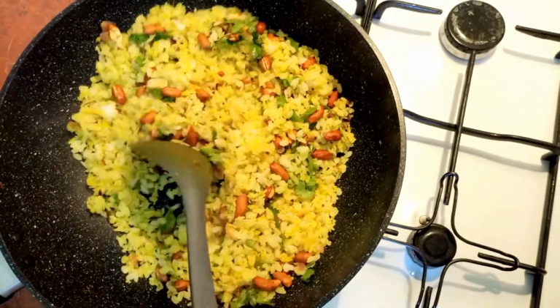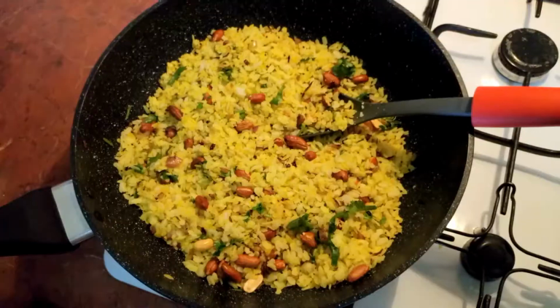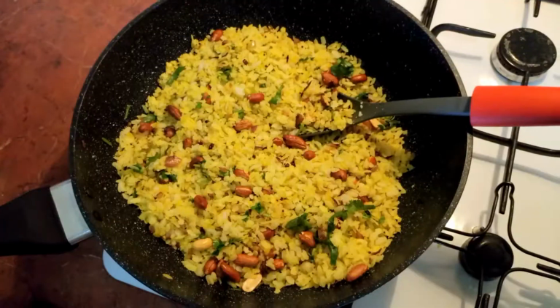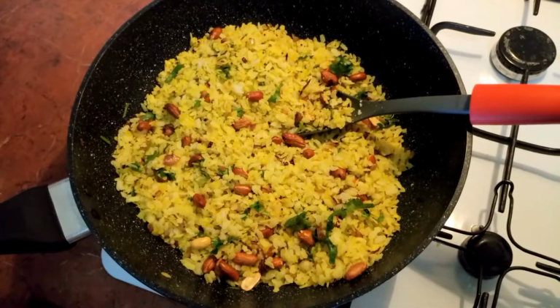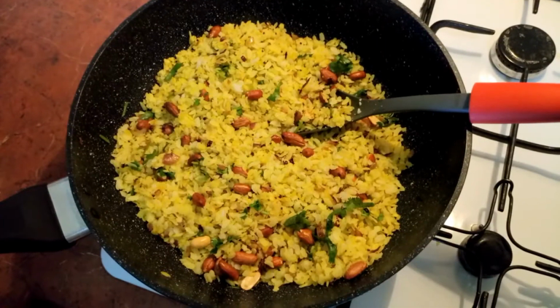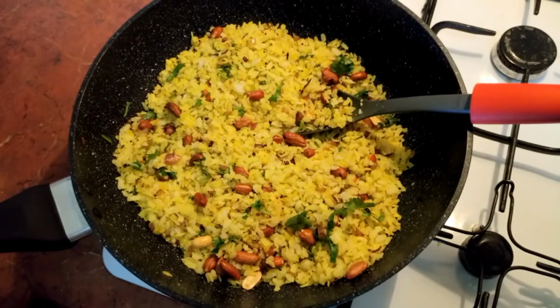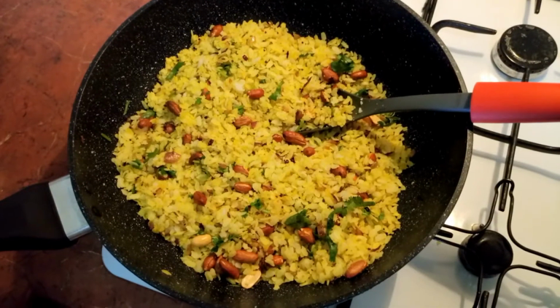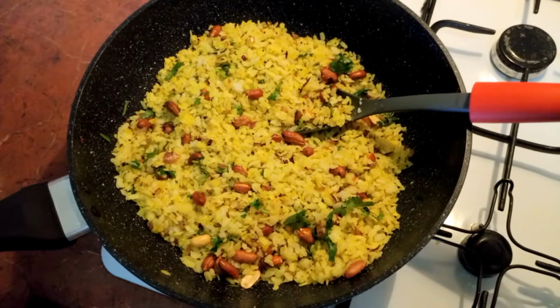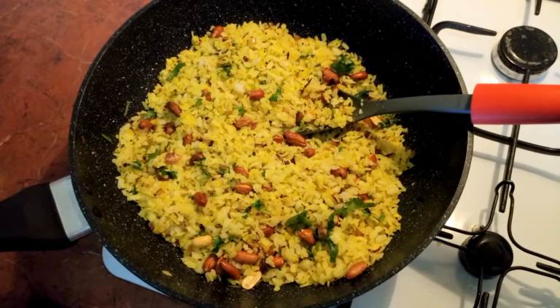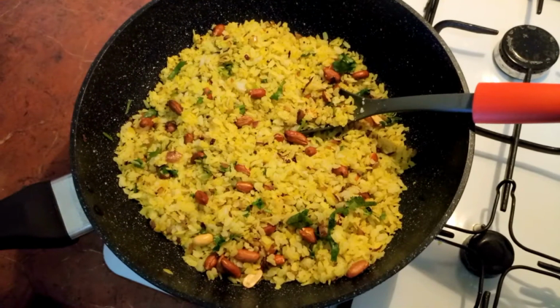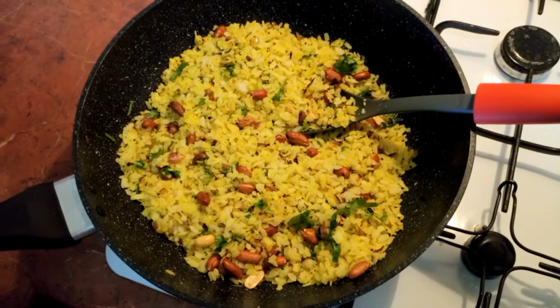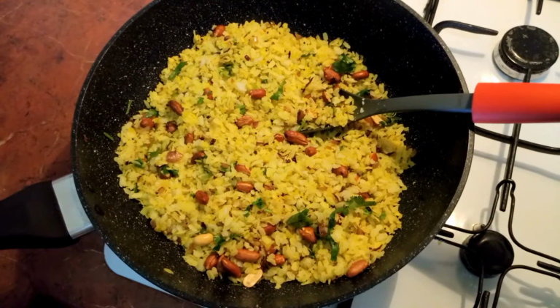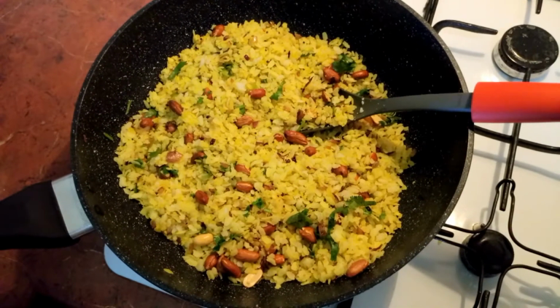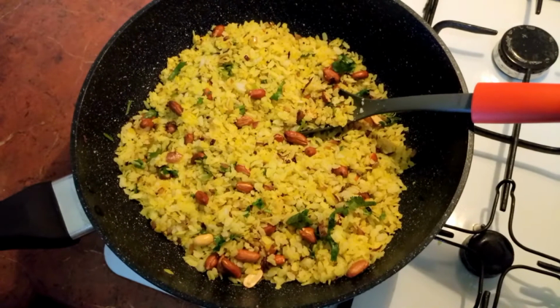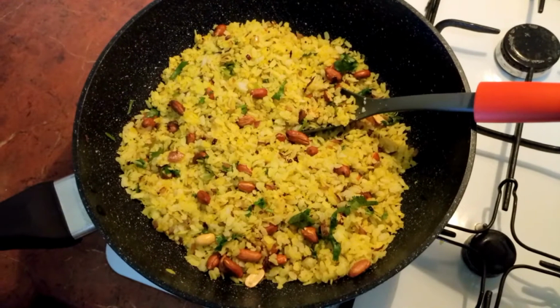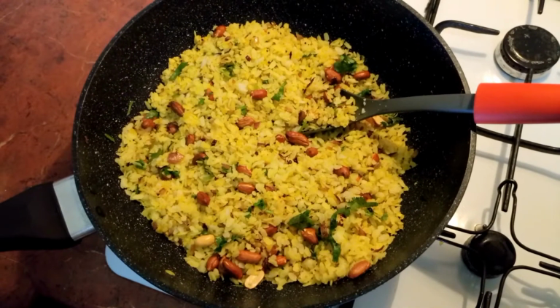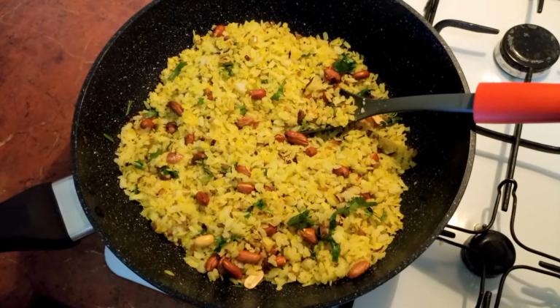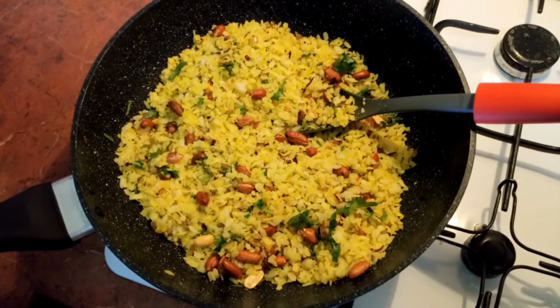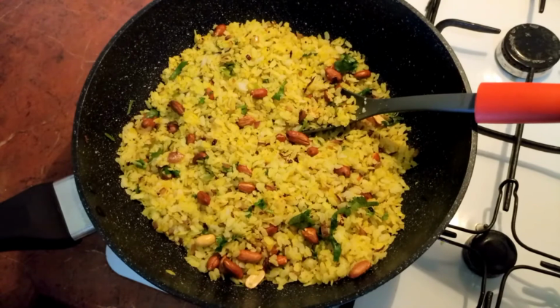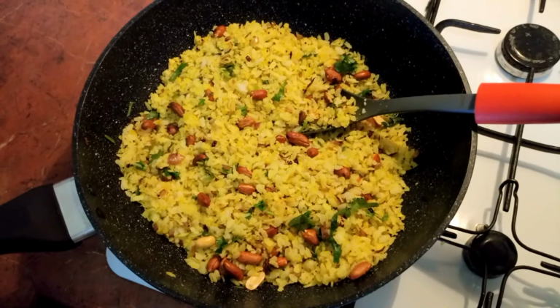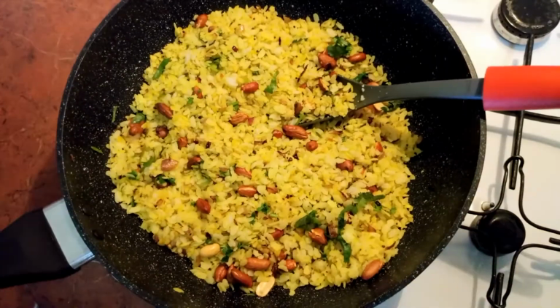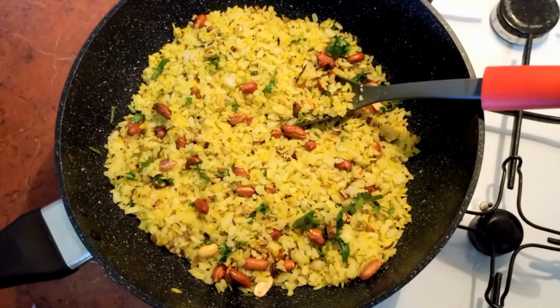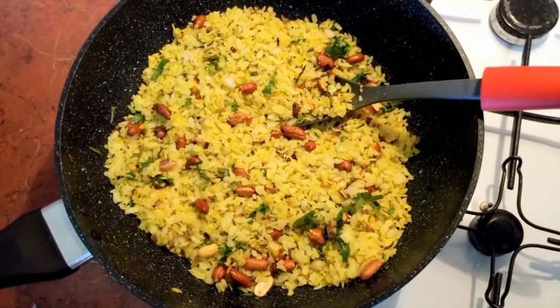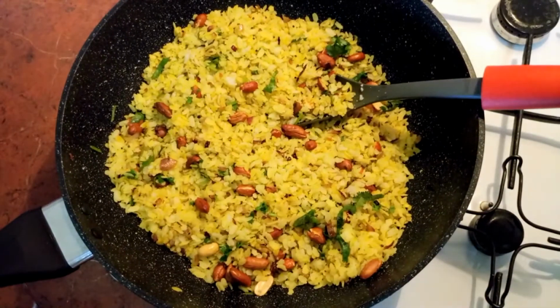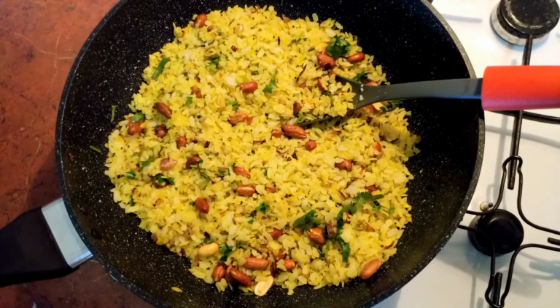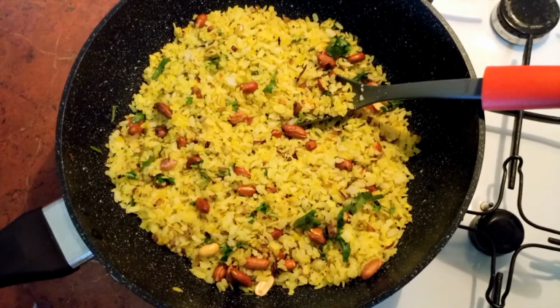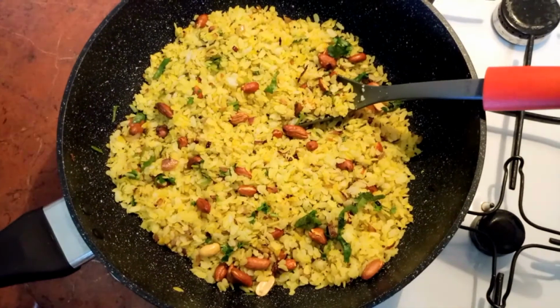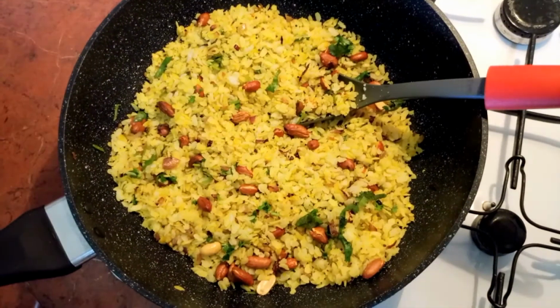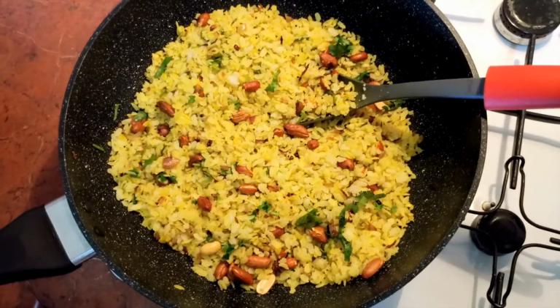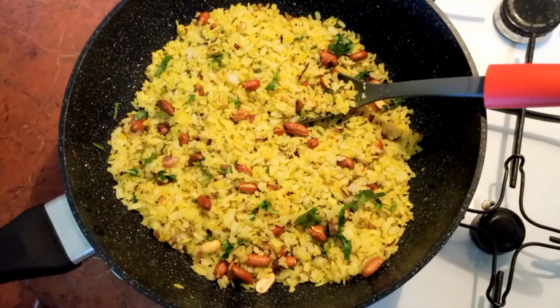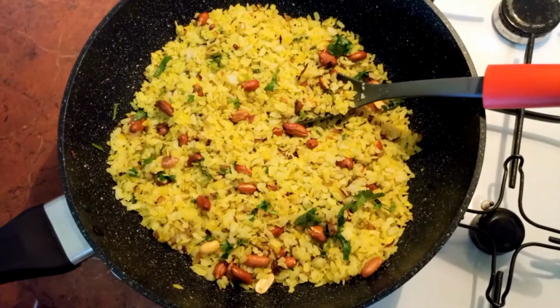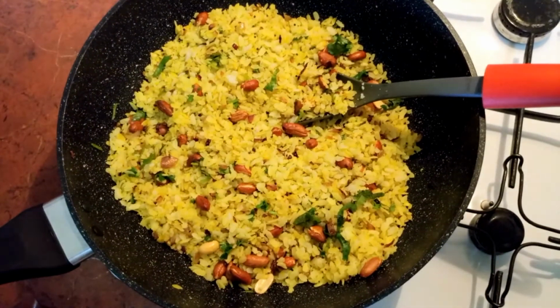The poha is all ready now. I'll take it out in a serving bowl and garnish it with chivra and some raw onions.